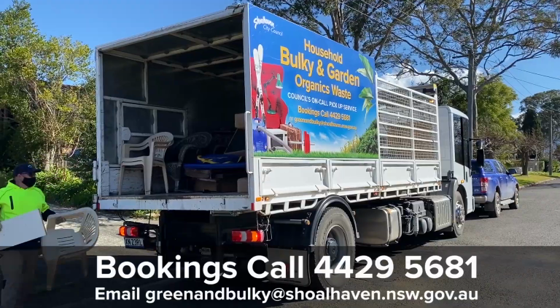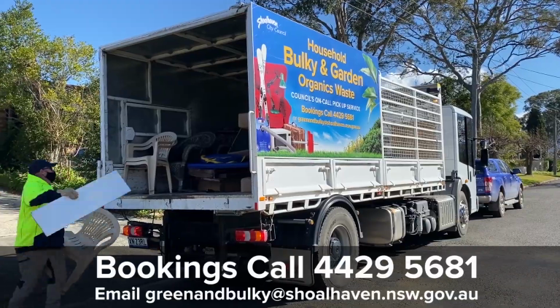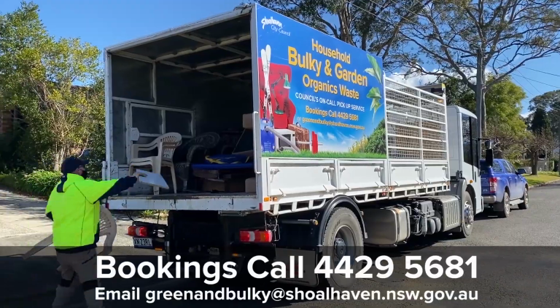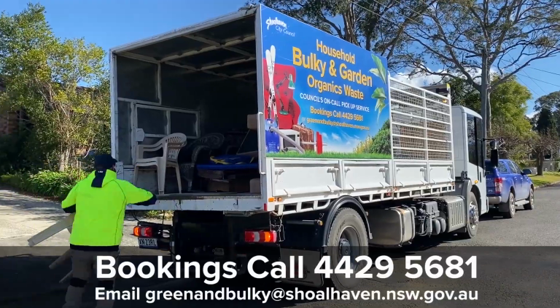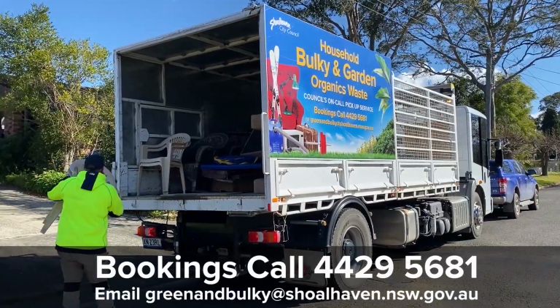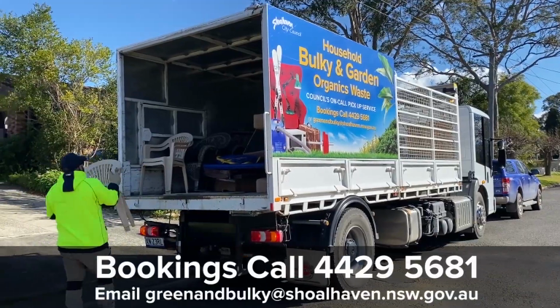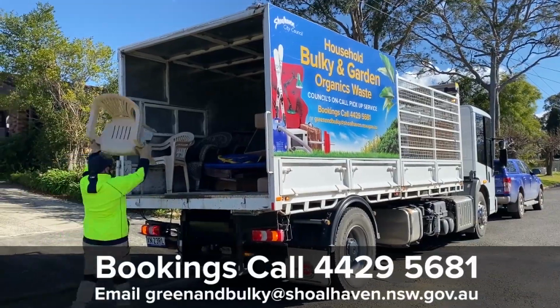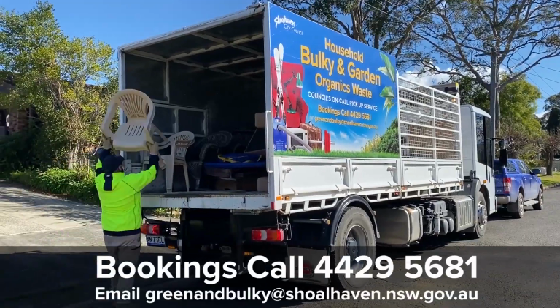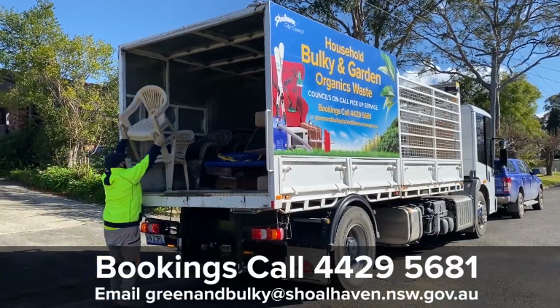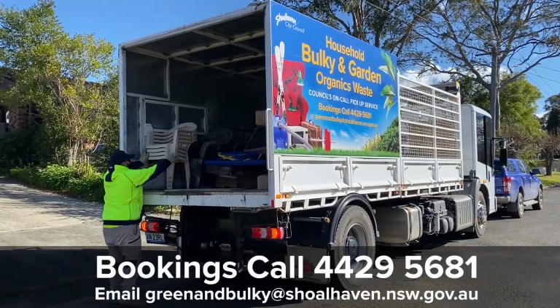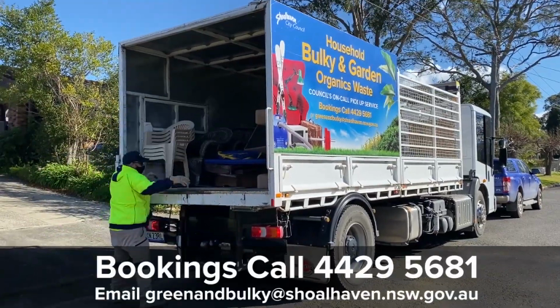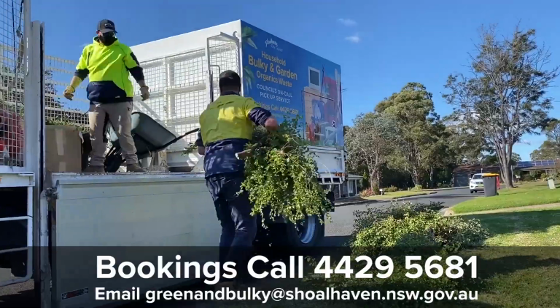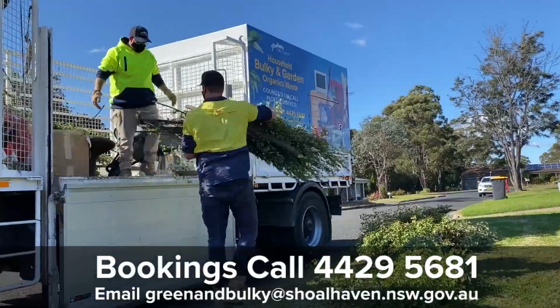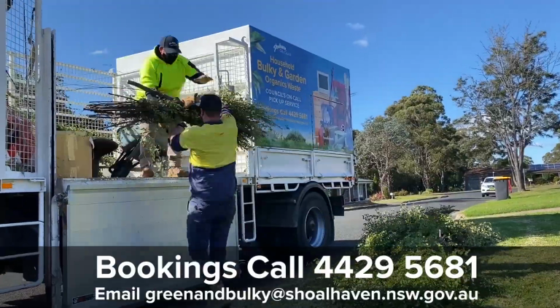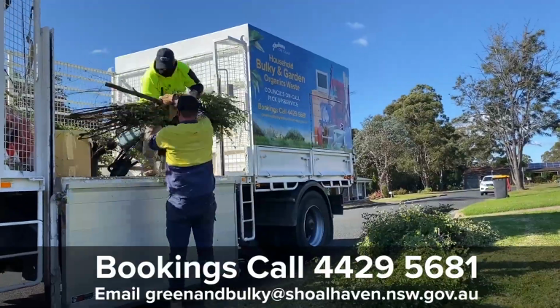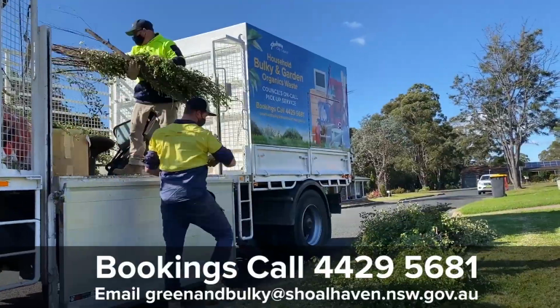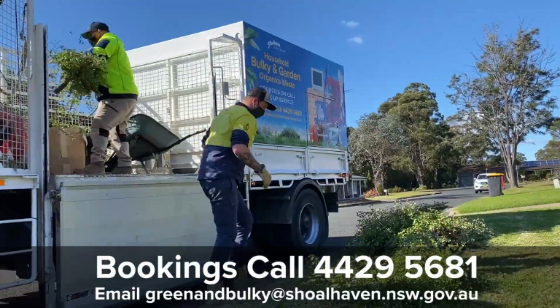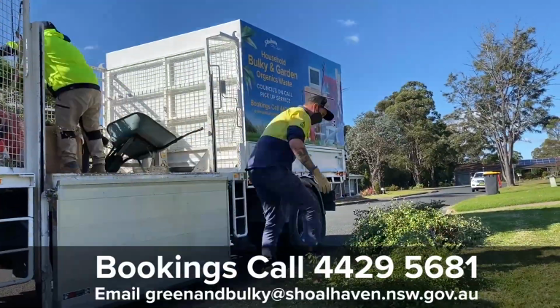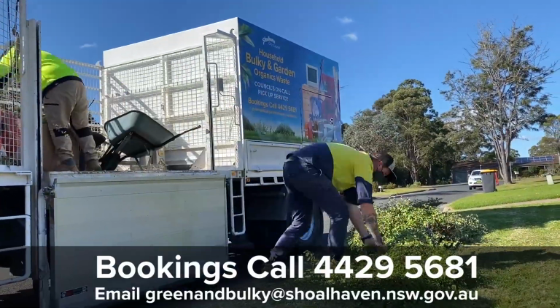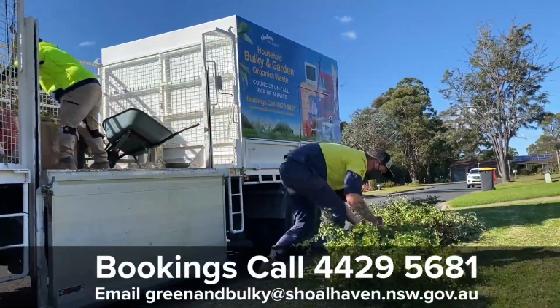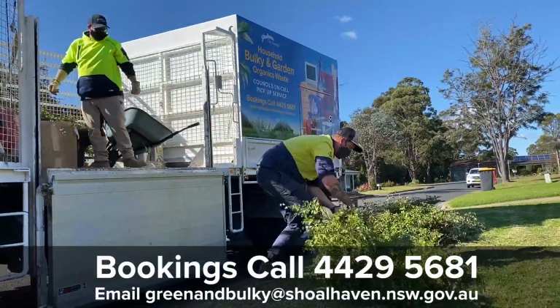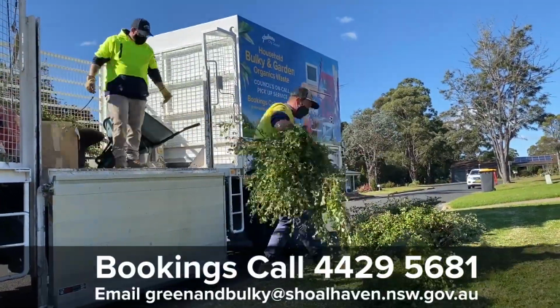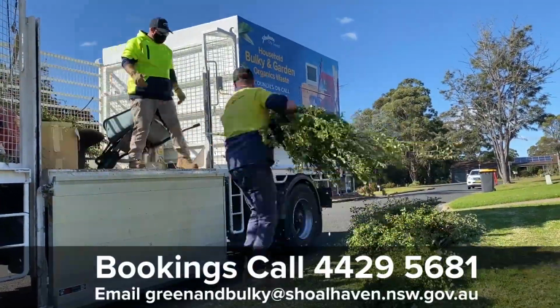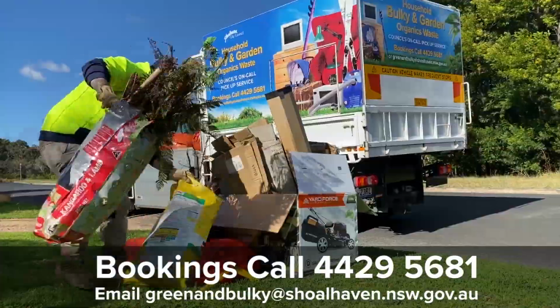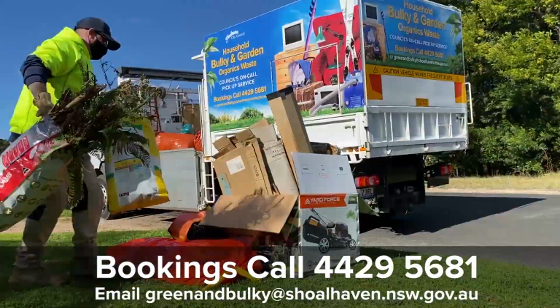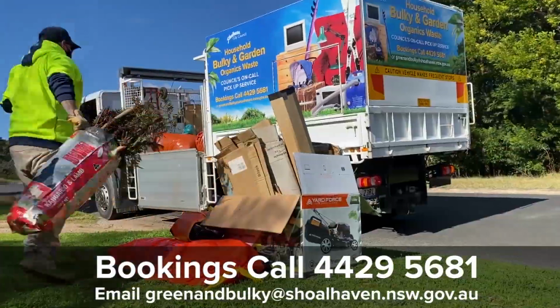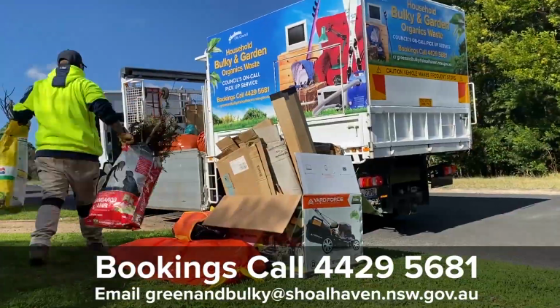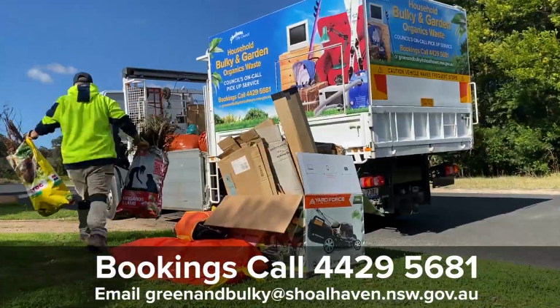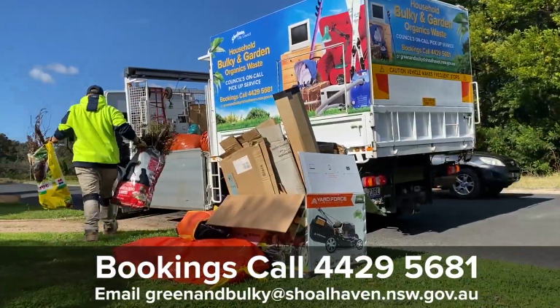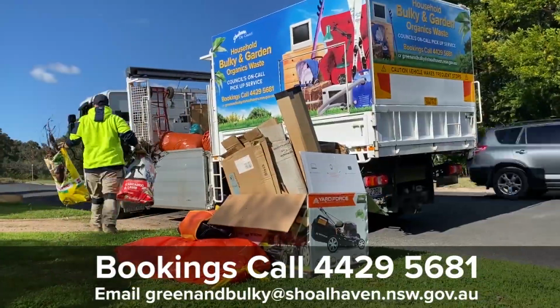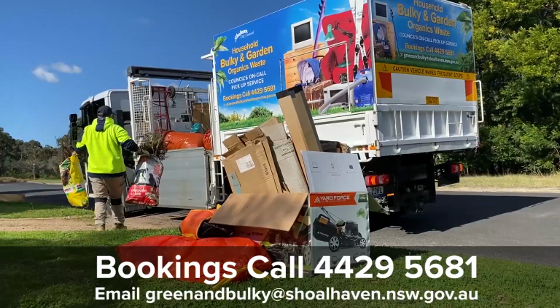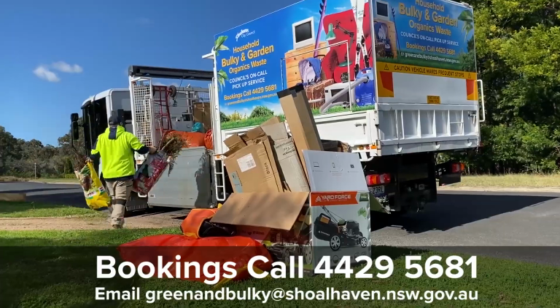Contact Council first for a booking, leave your stuff out the day before, and they'll pick it up. It's that simple.